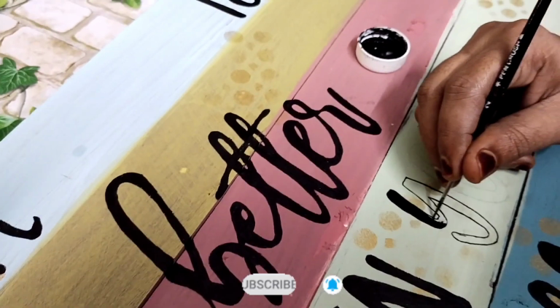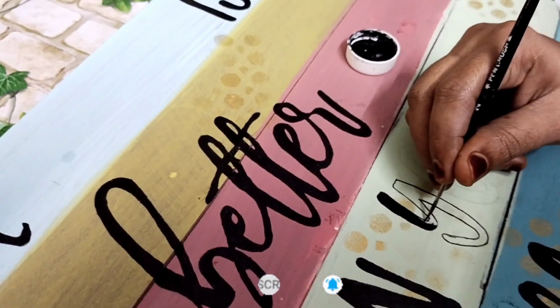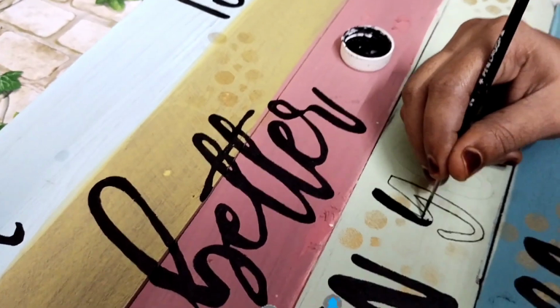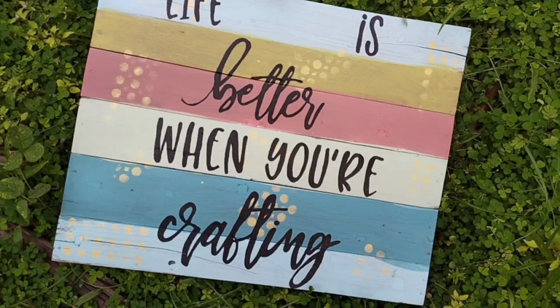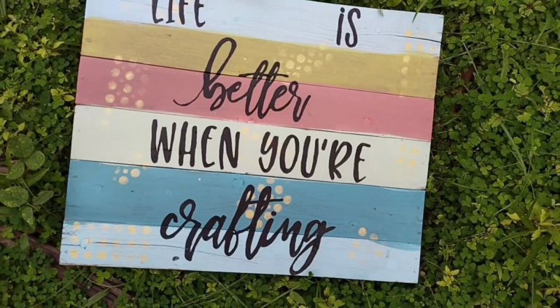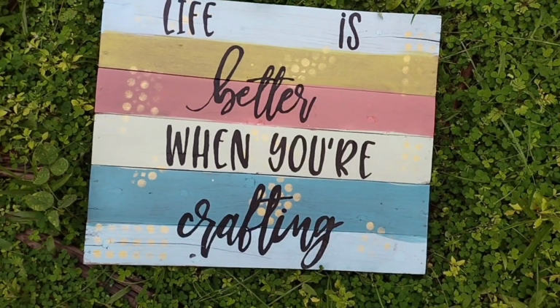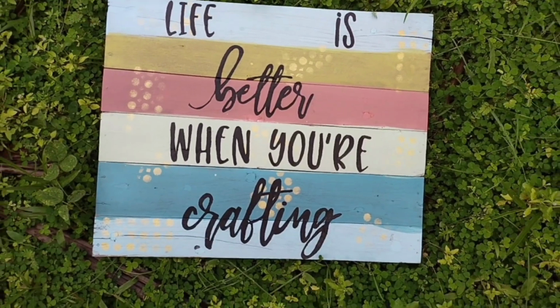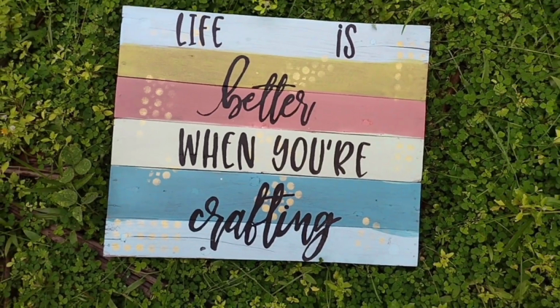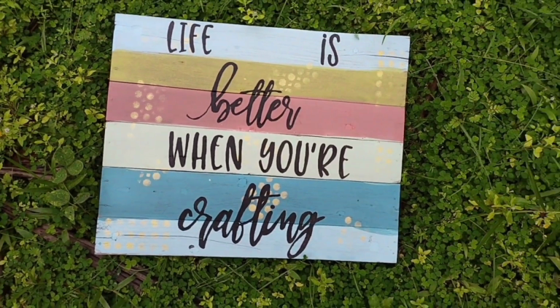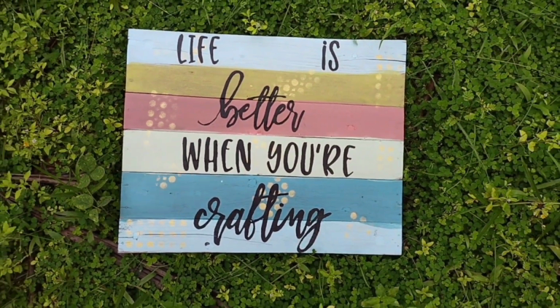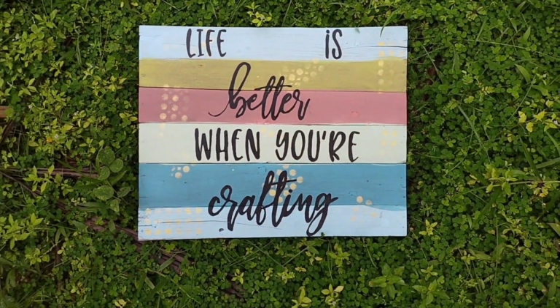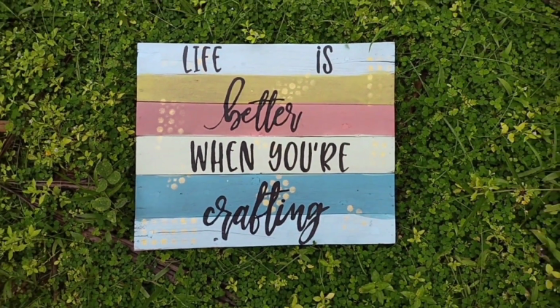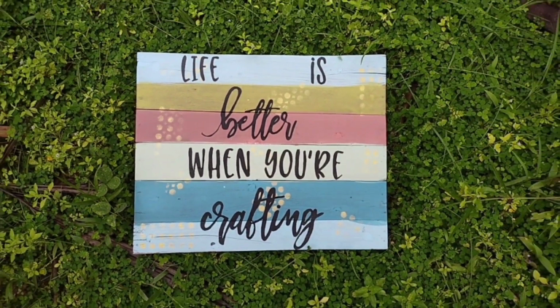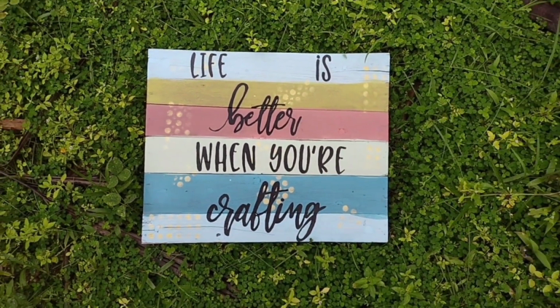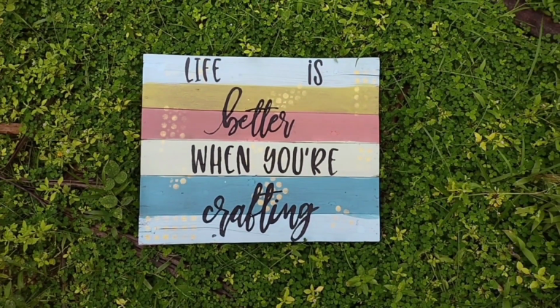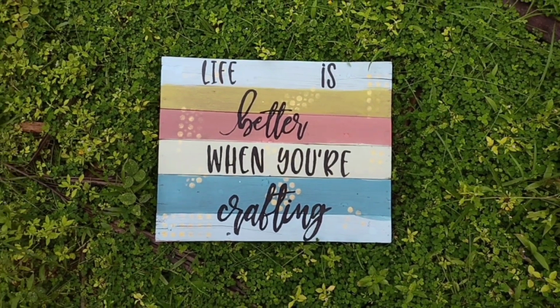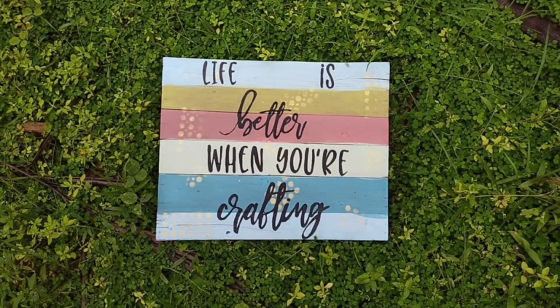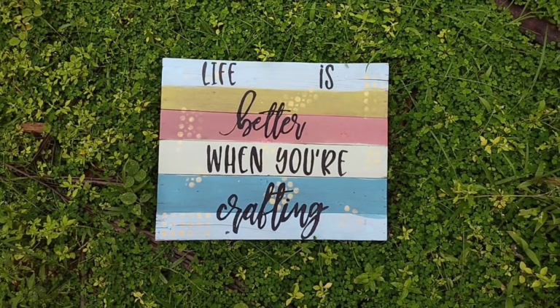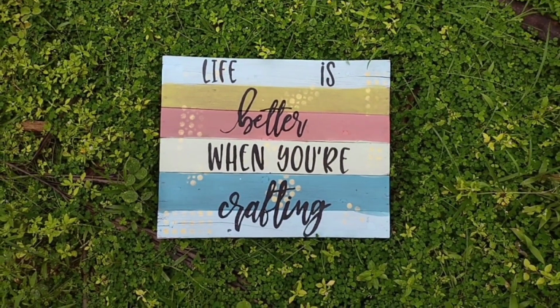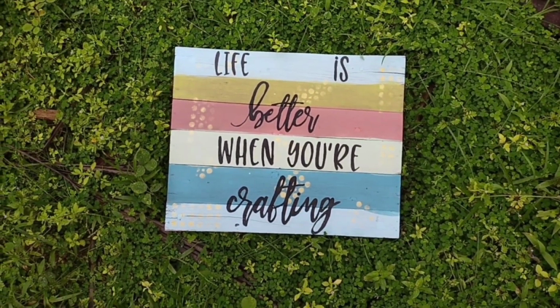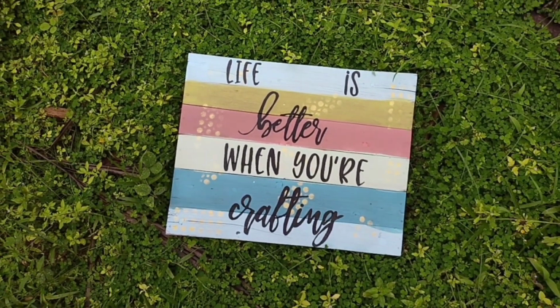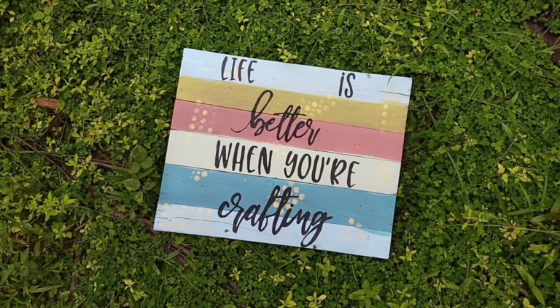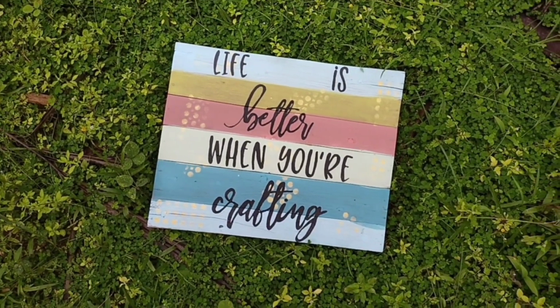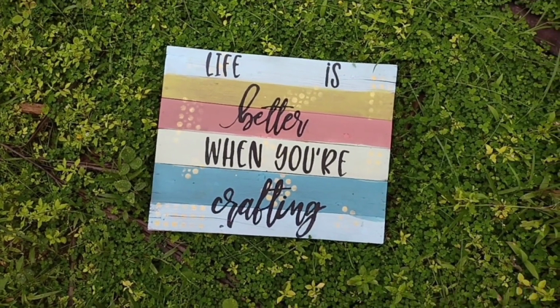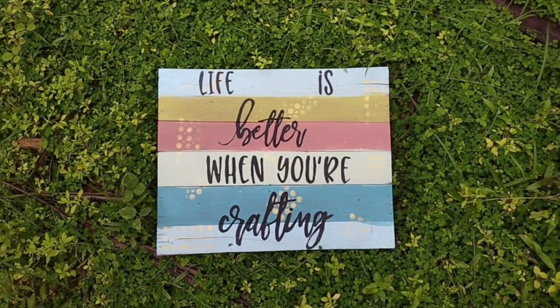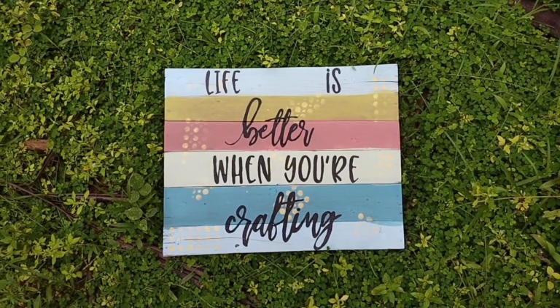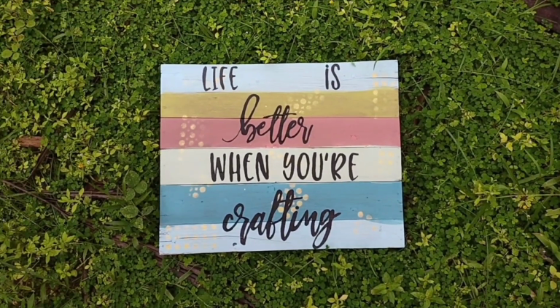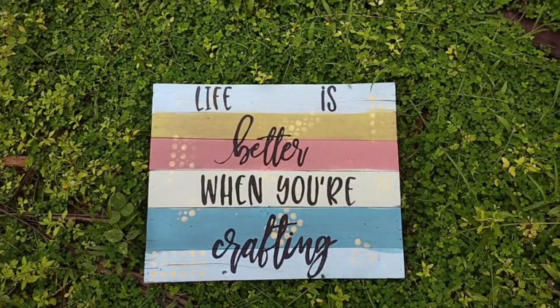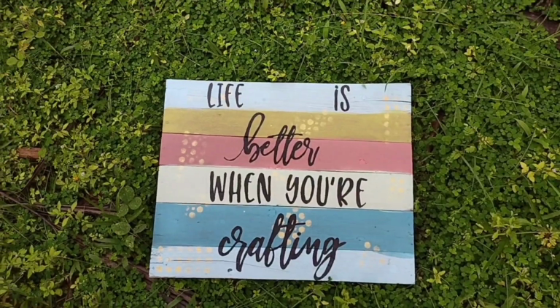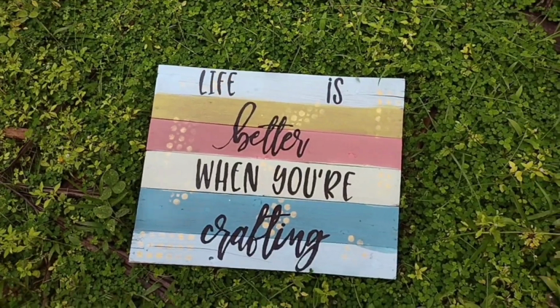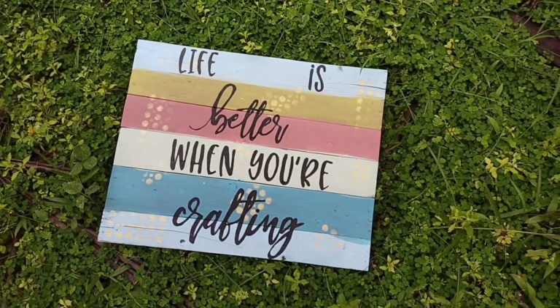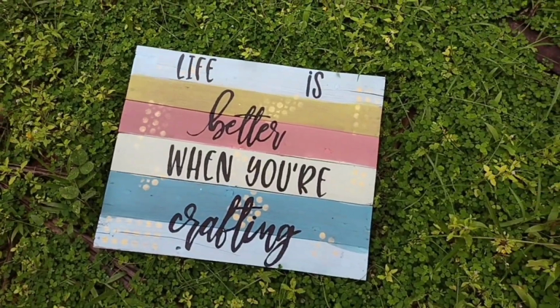And now our DIY work is completed. That's all for today.